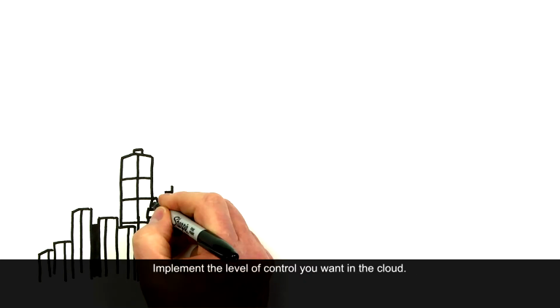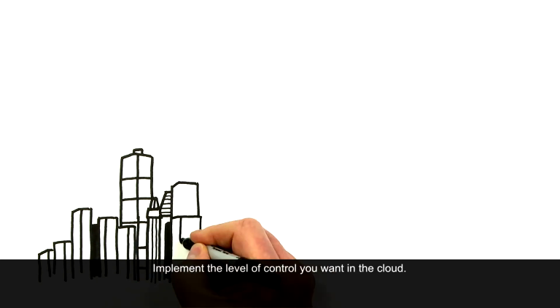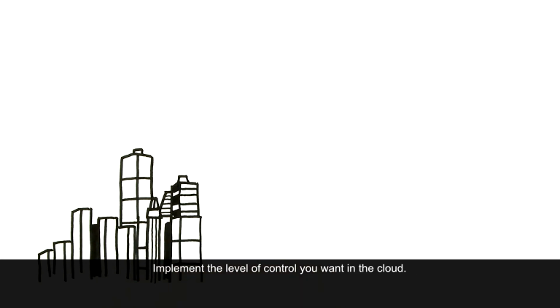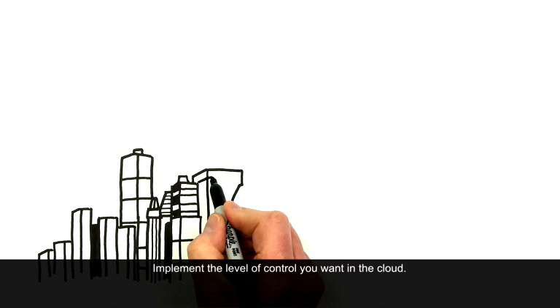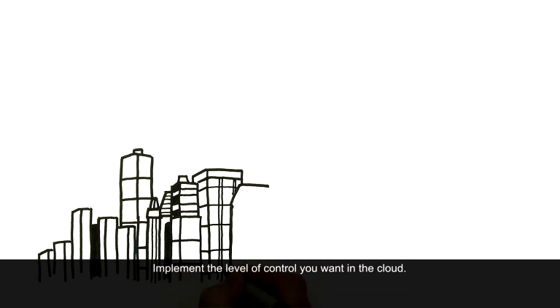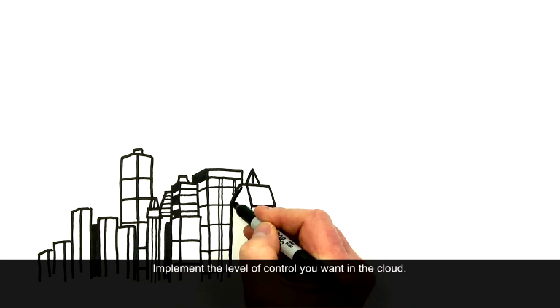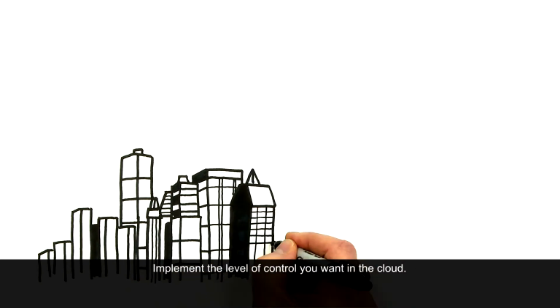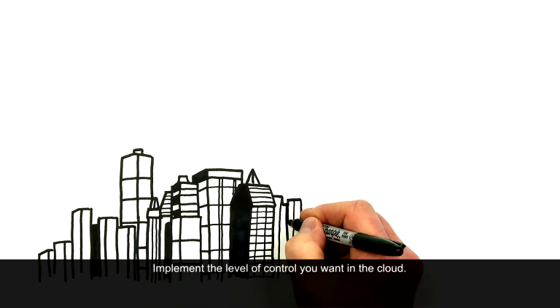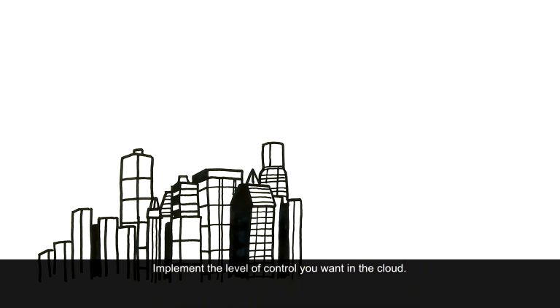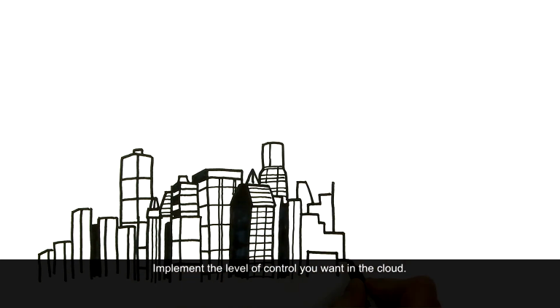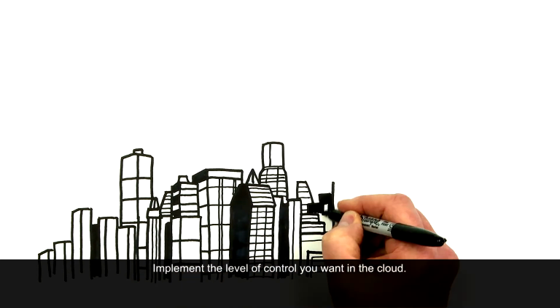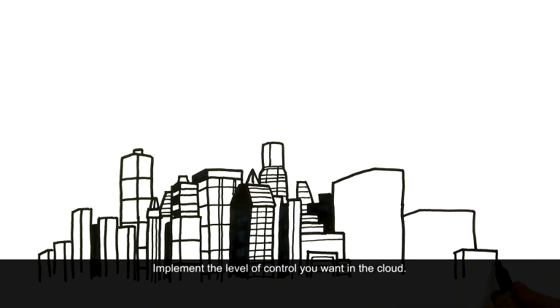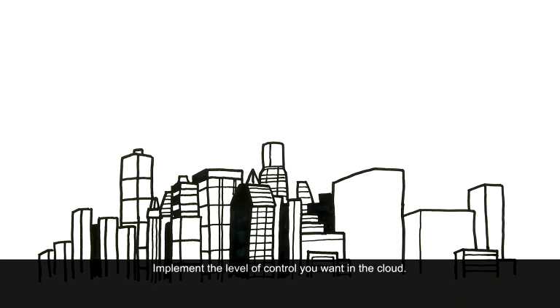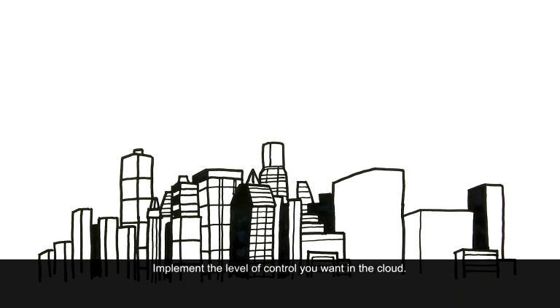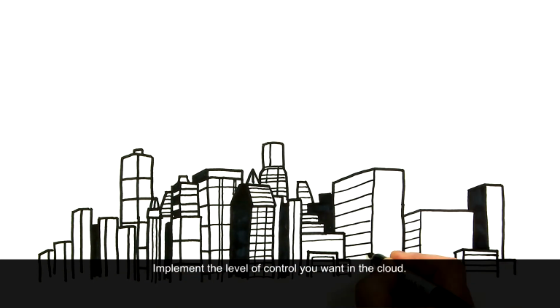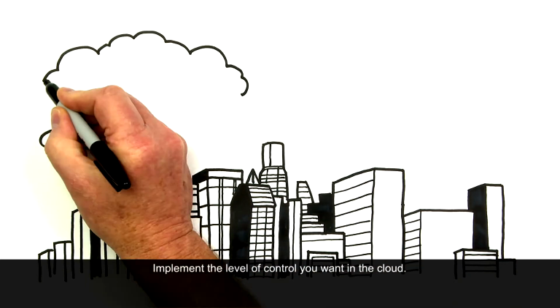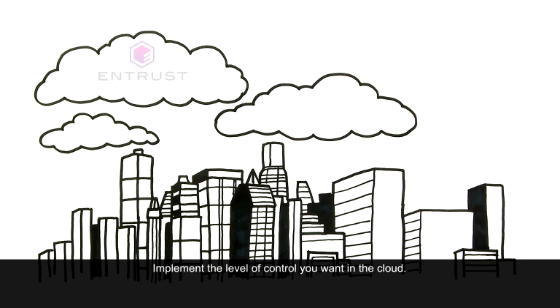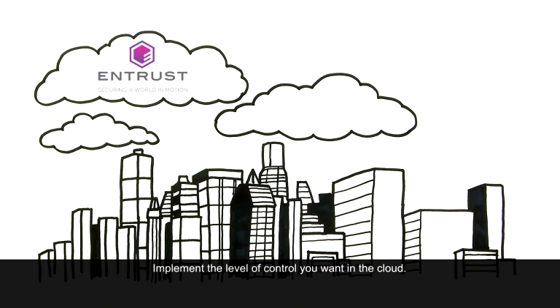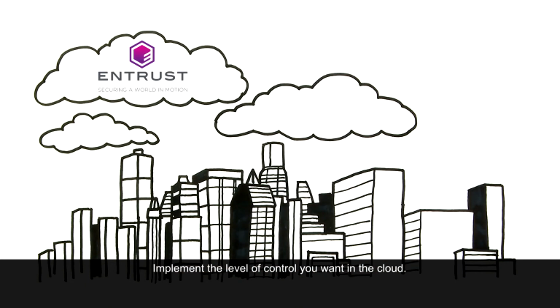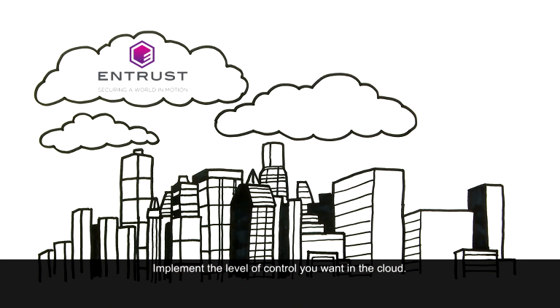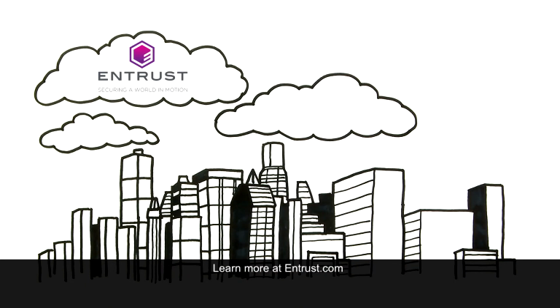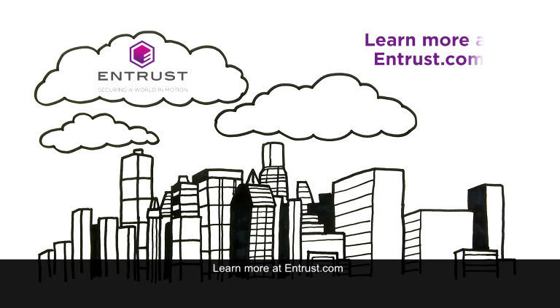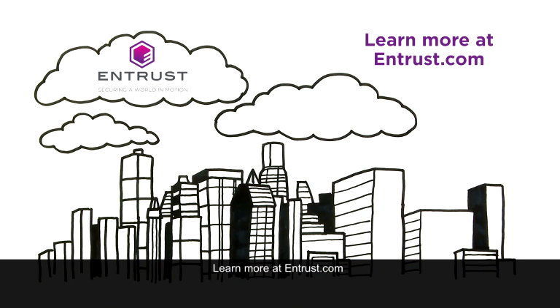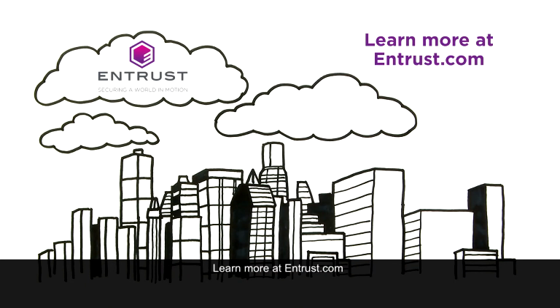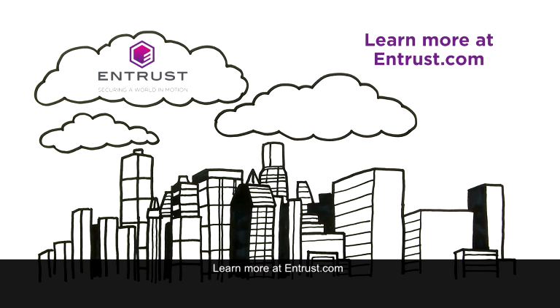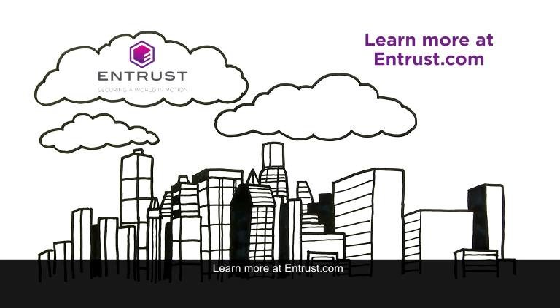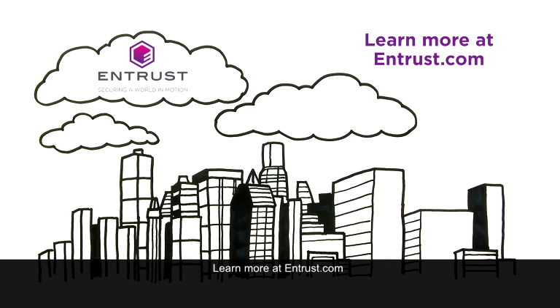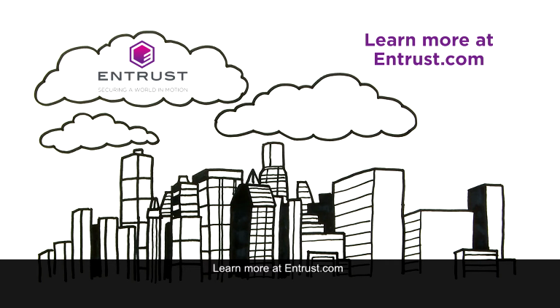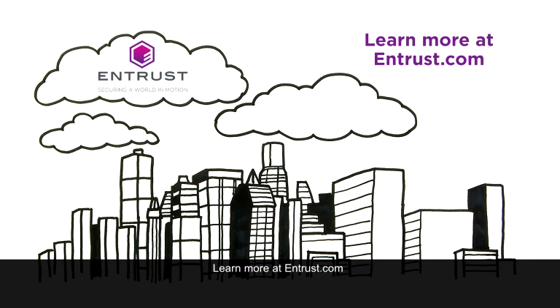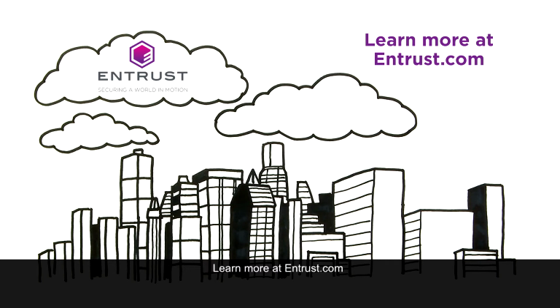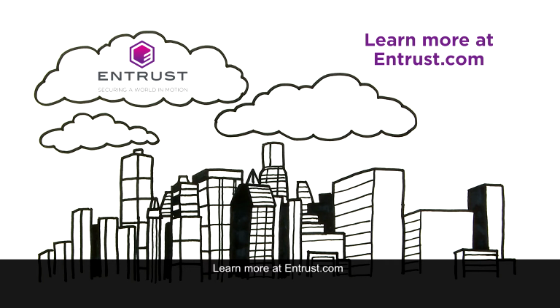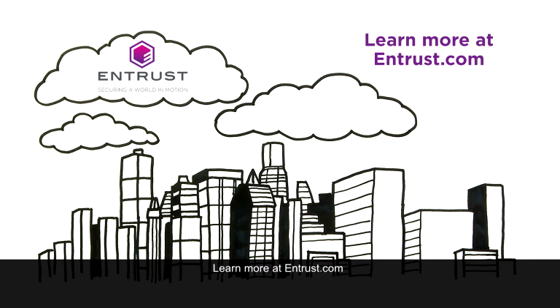Implement the level of control you want in the cloud. Learn more at Entrust.com.